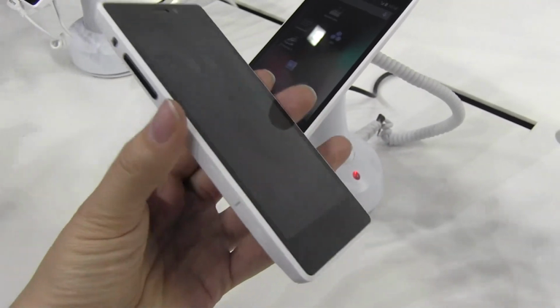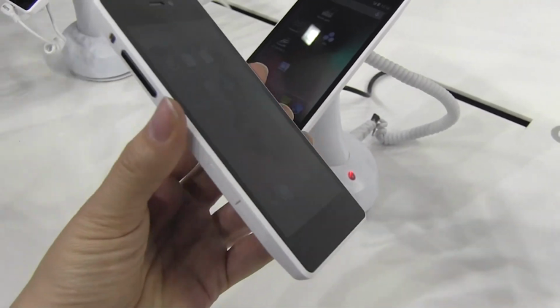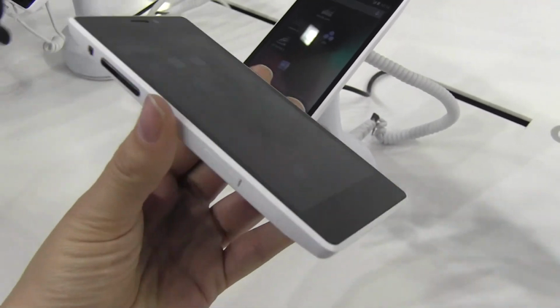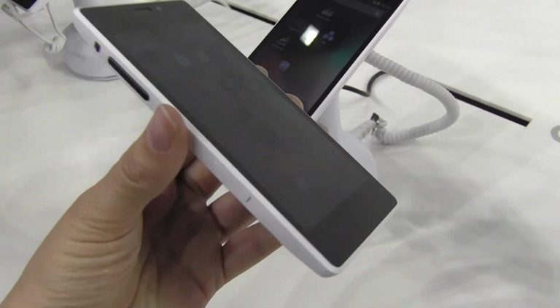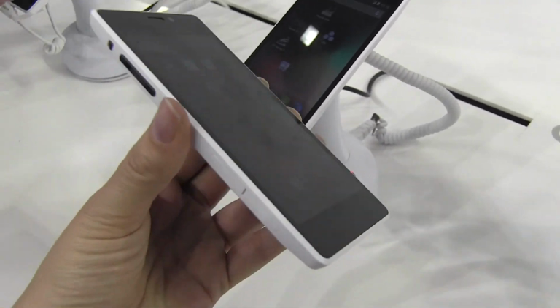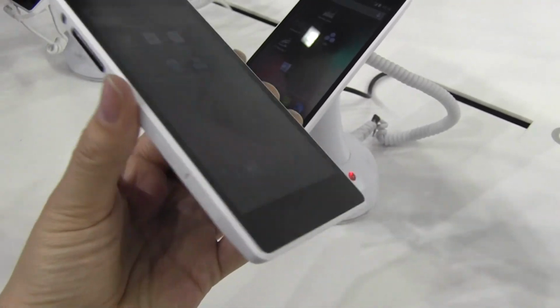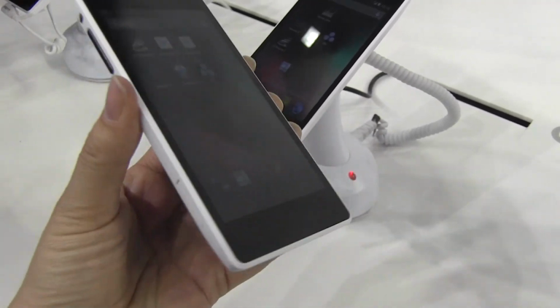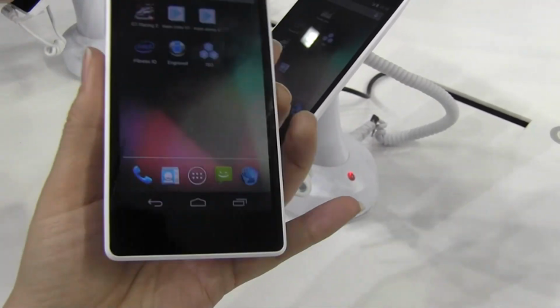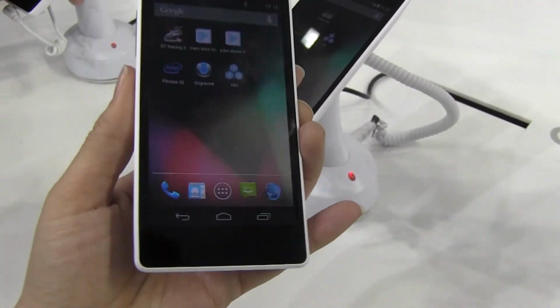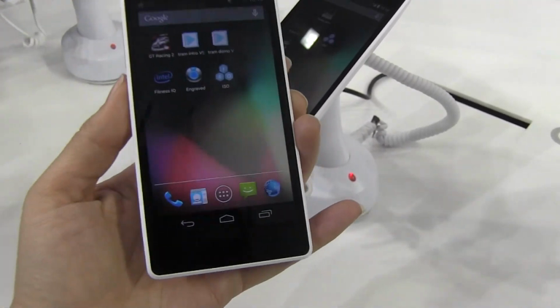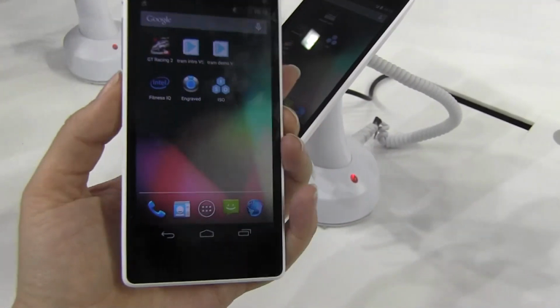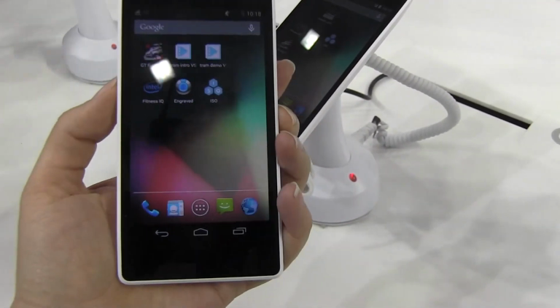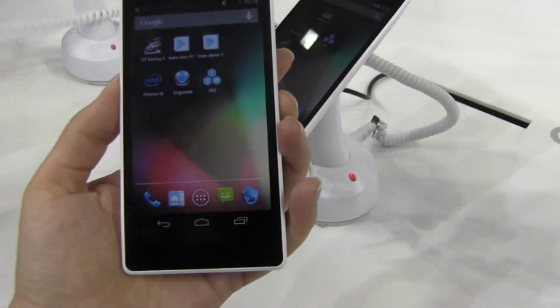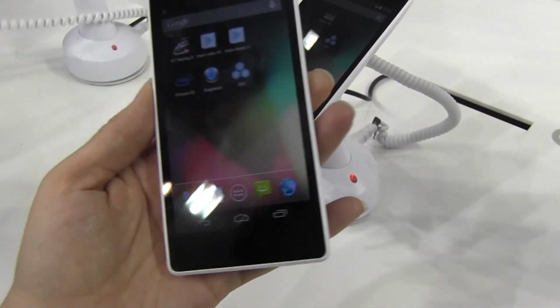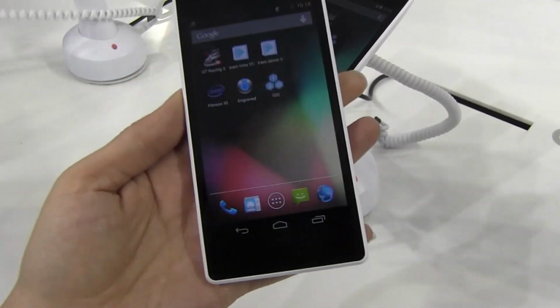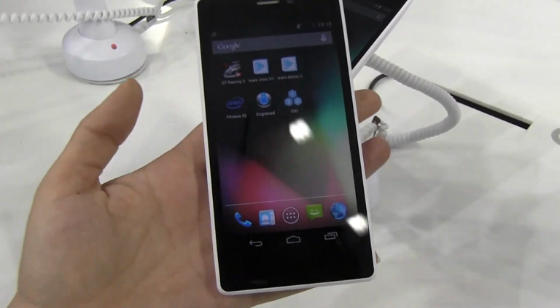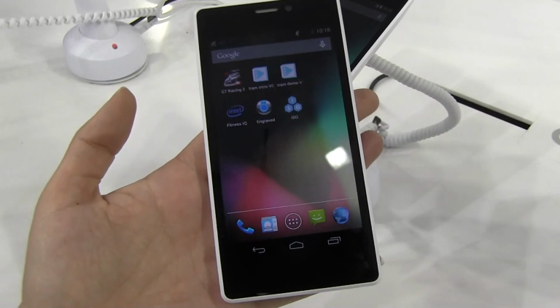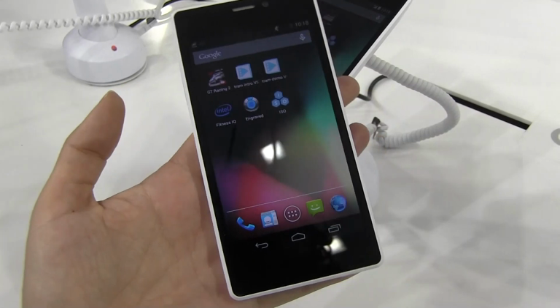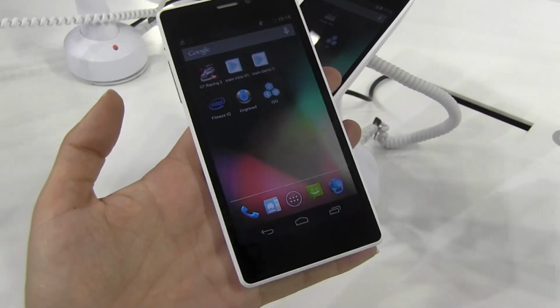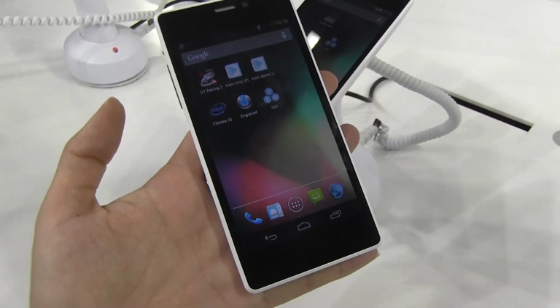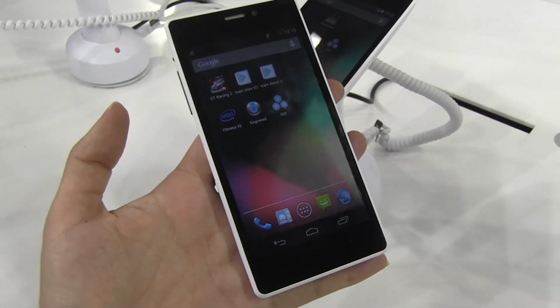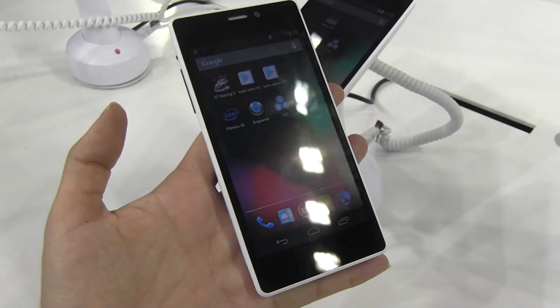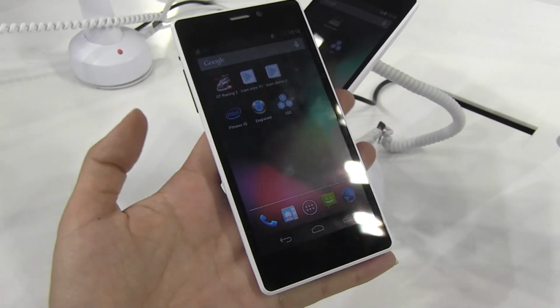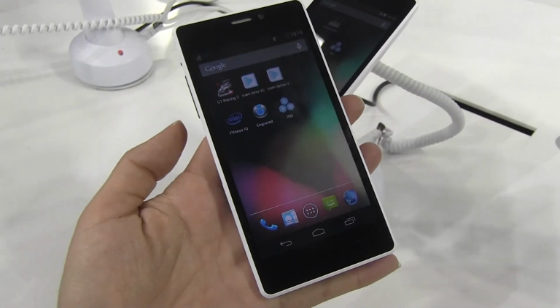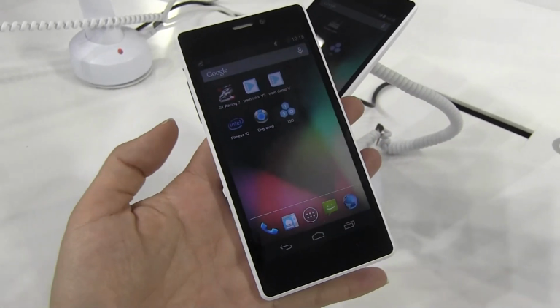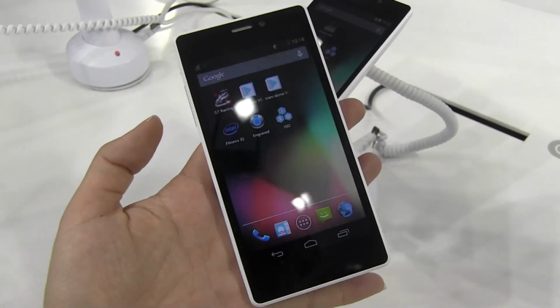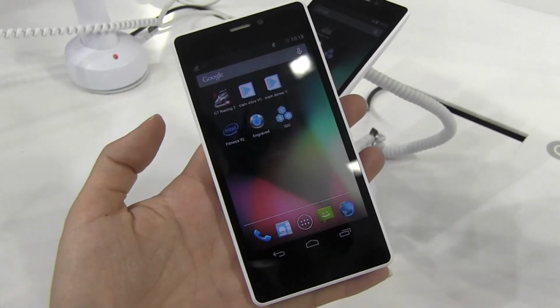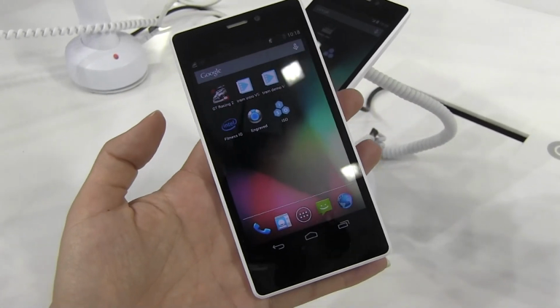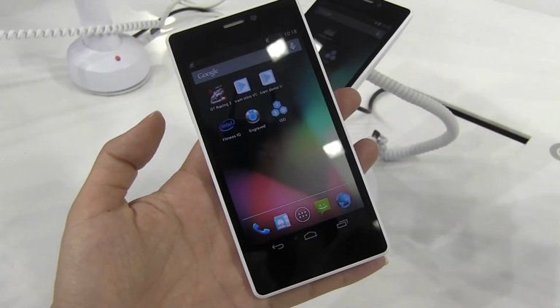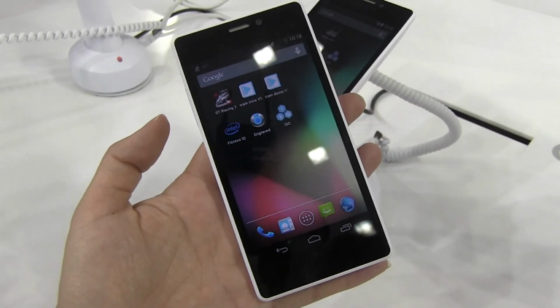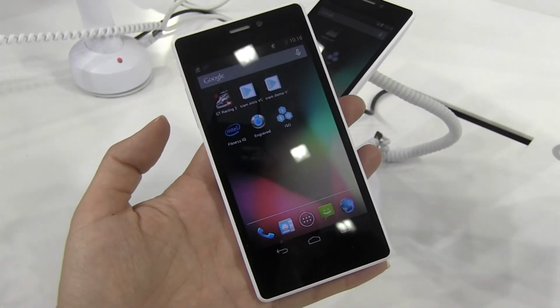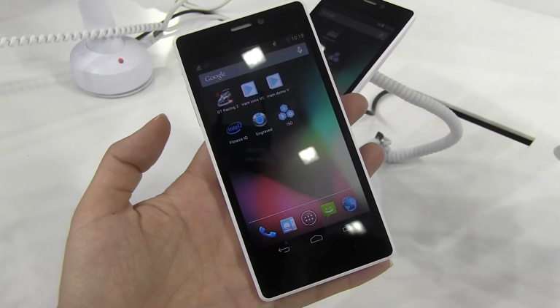So here's a look at the Intel Merrifield platform. I'm Nicole Scott for Mobile Geeks.